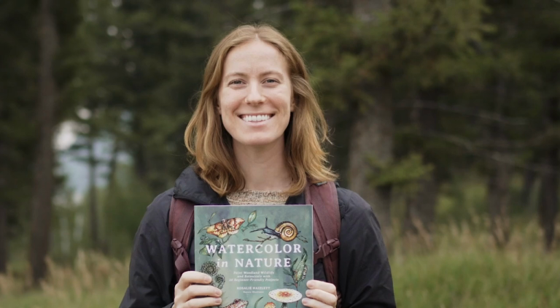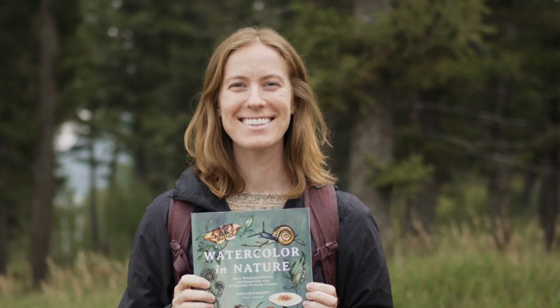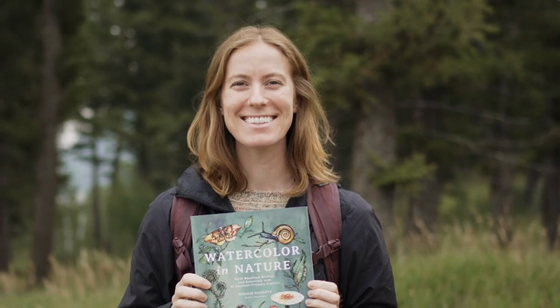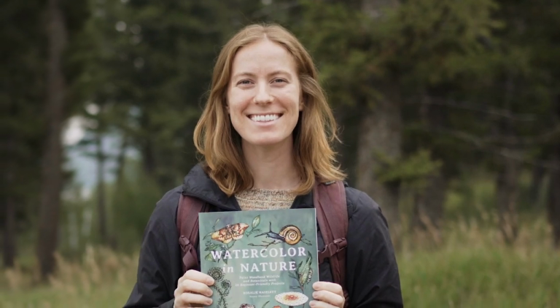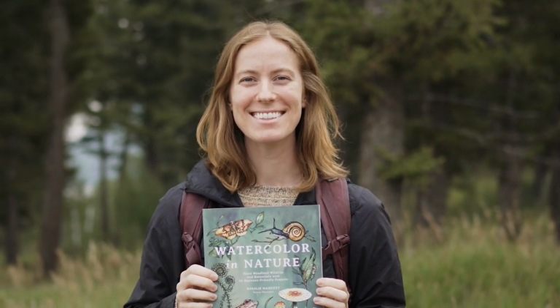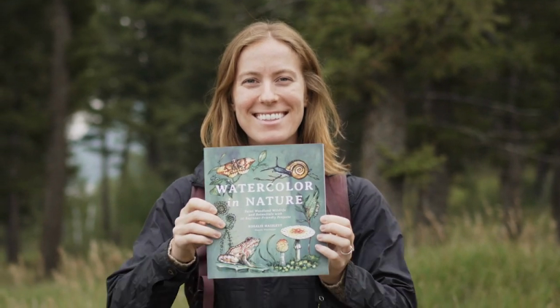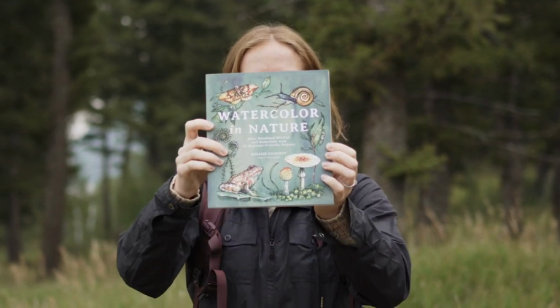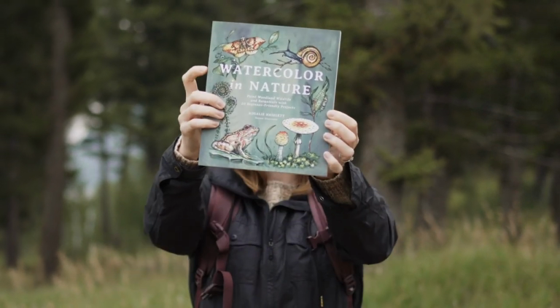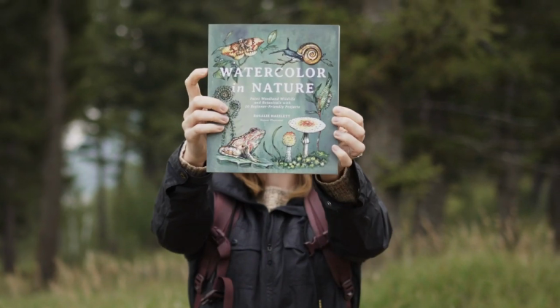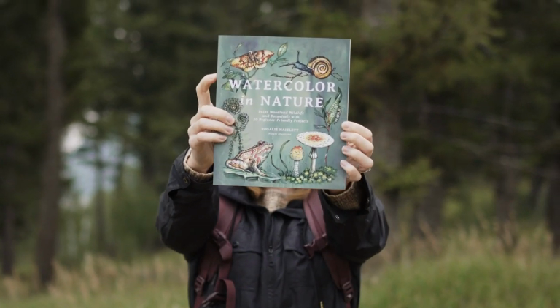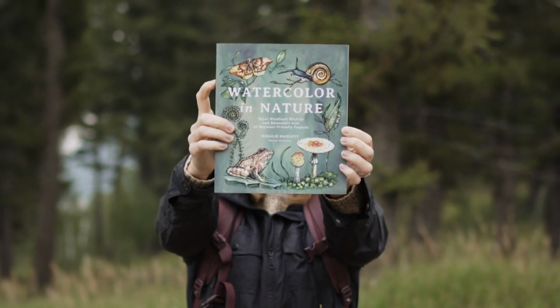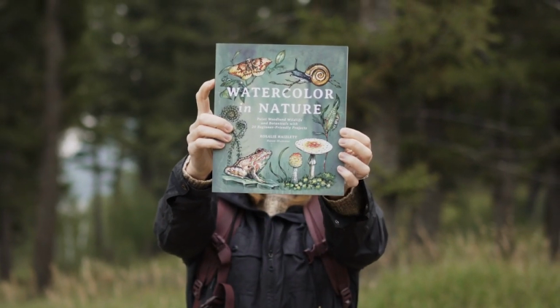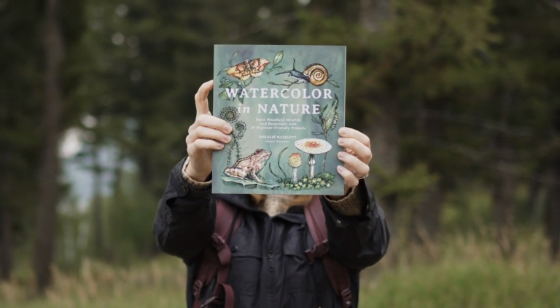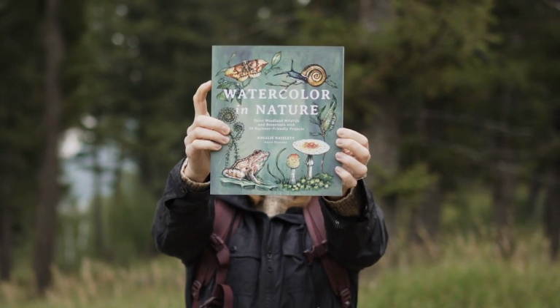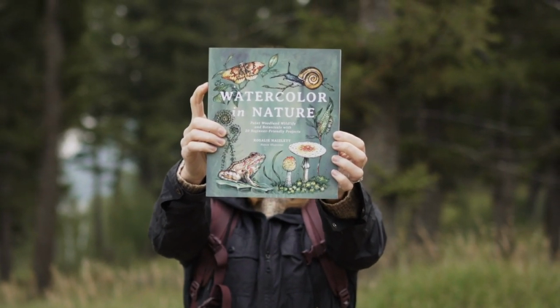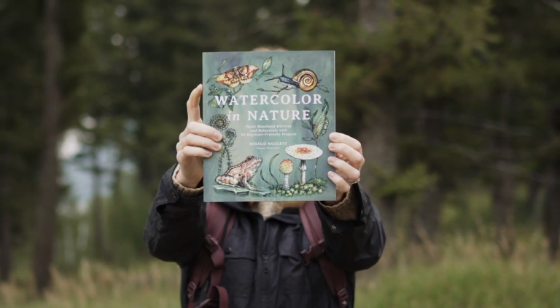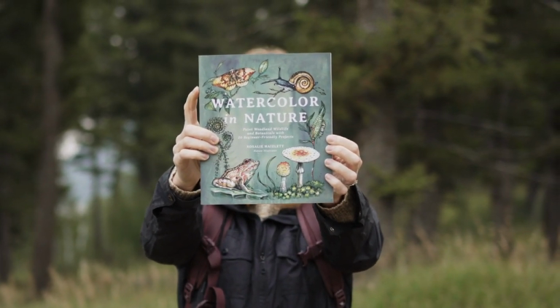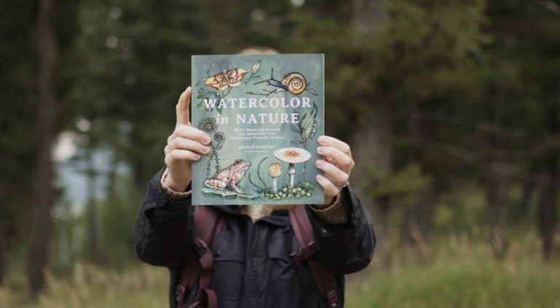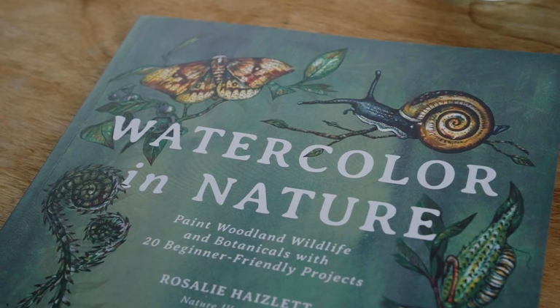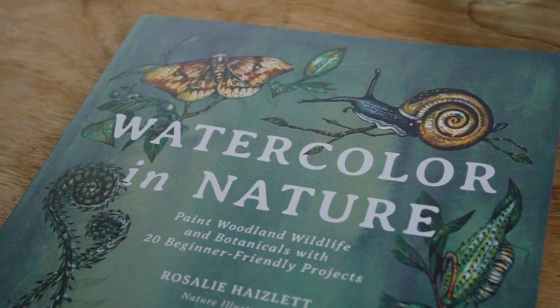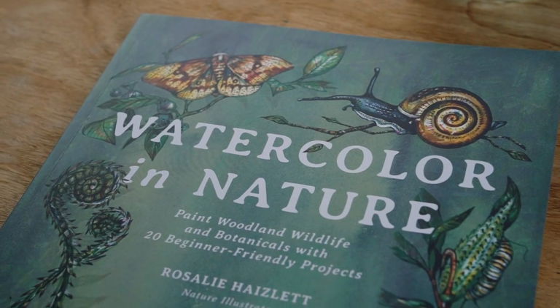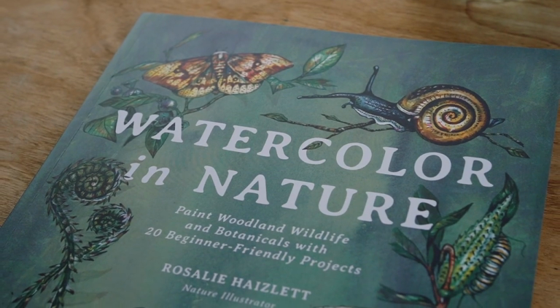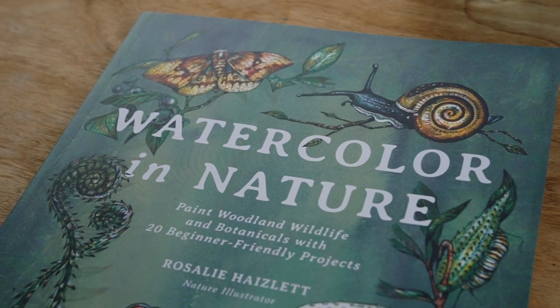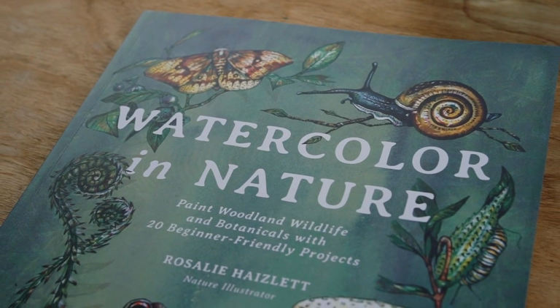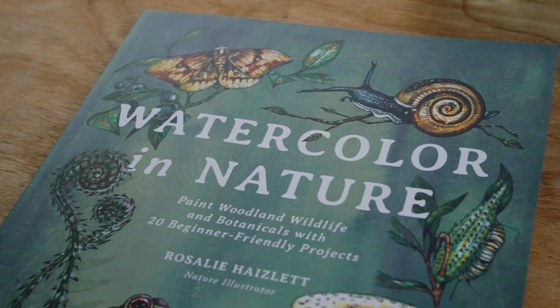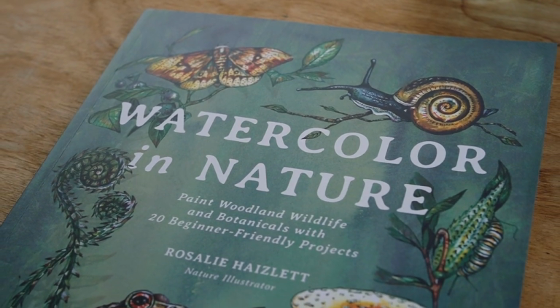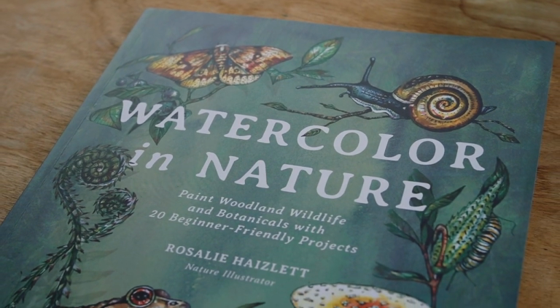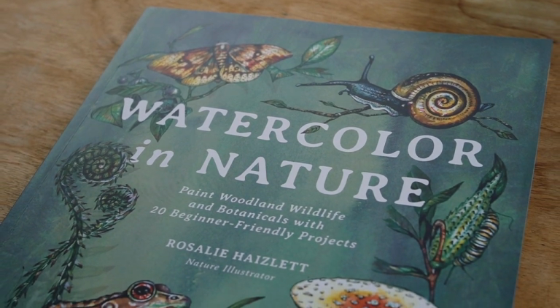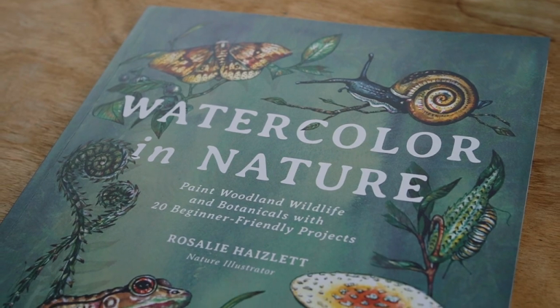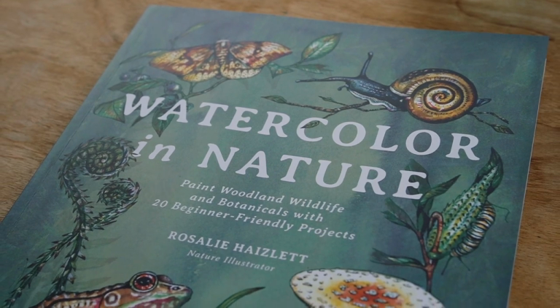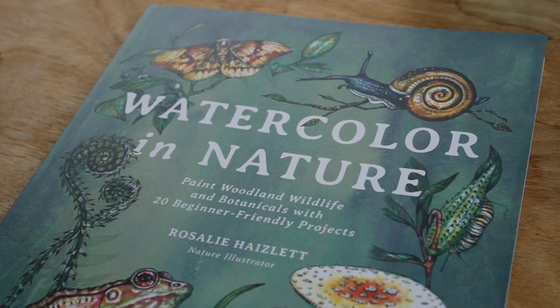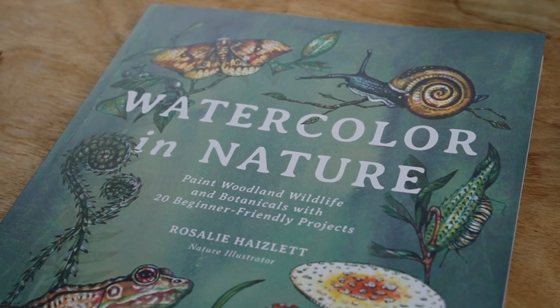I'm Rosalie Hazlett. I'm a nature illustrator and this is my brand new book, Watercolor in Nature.